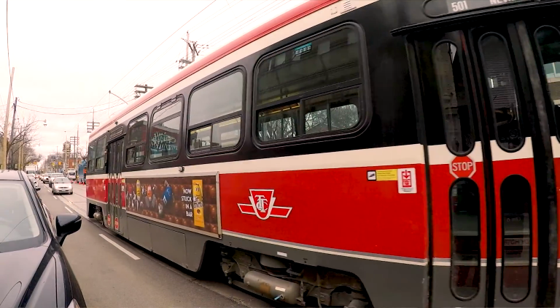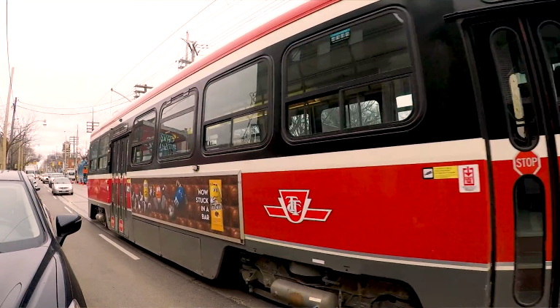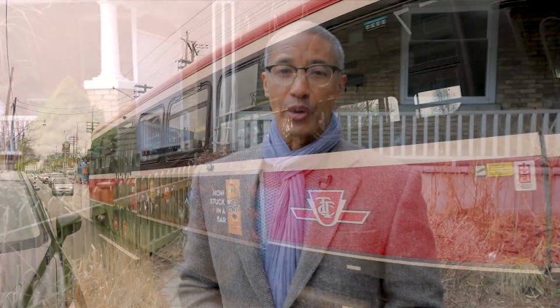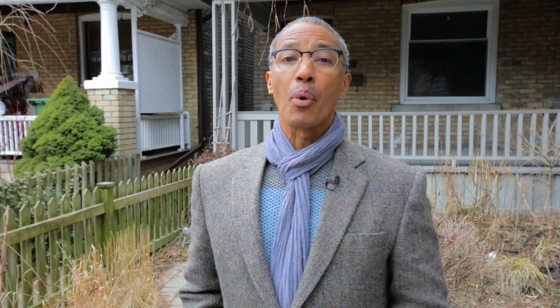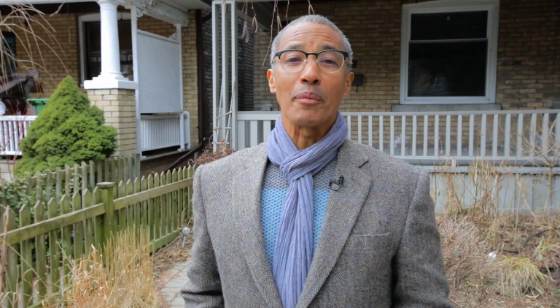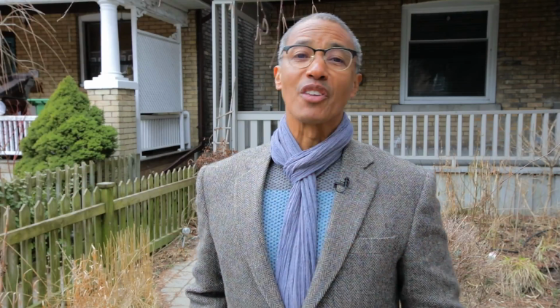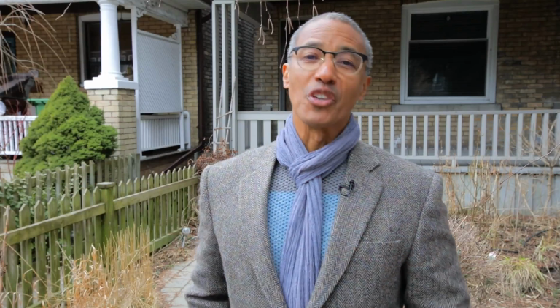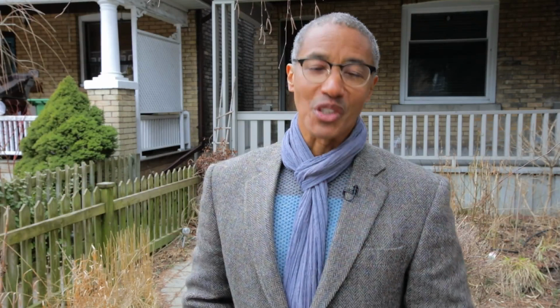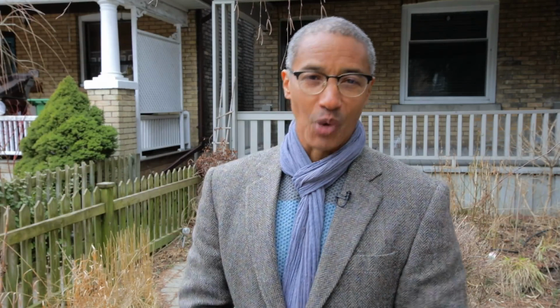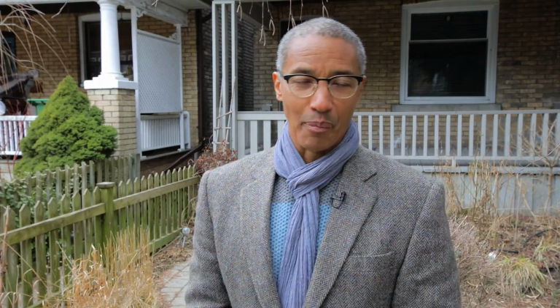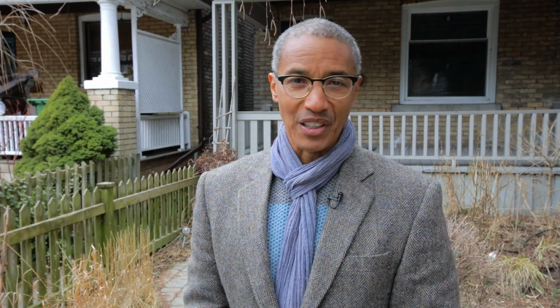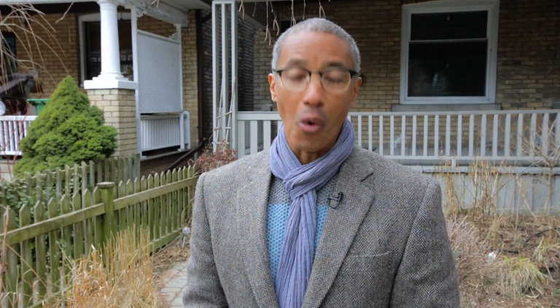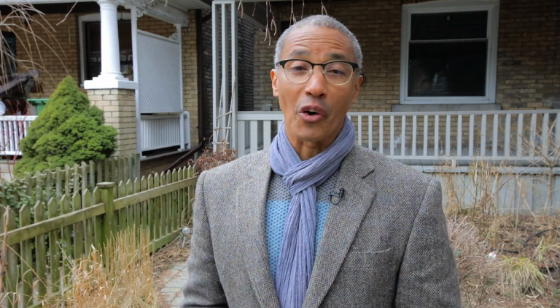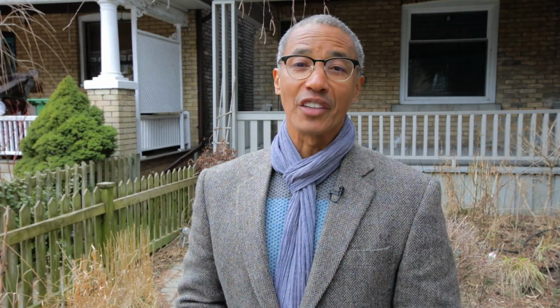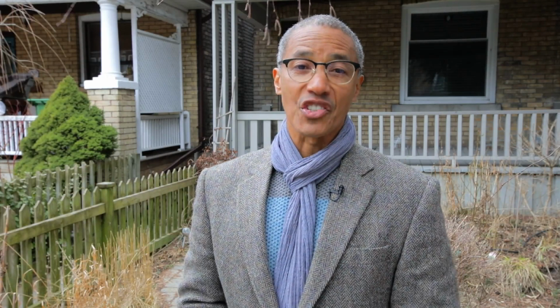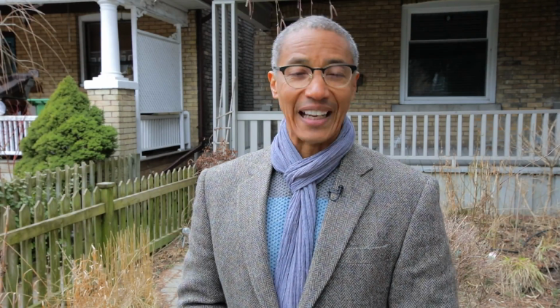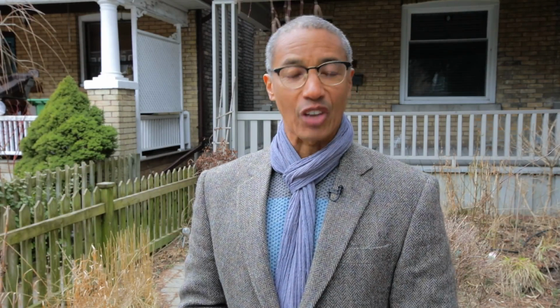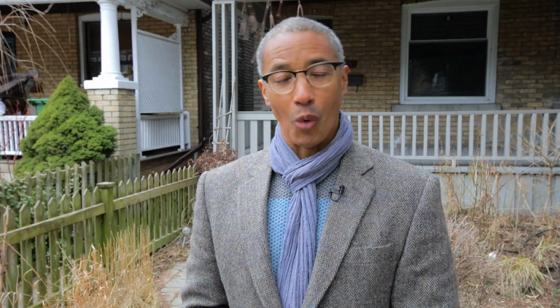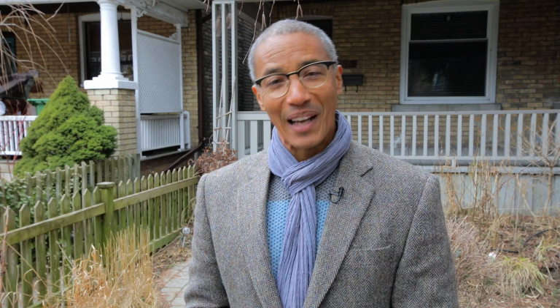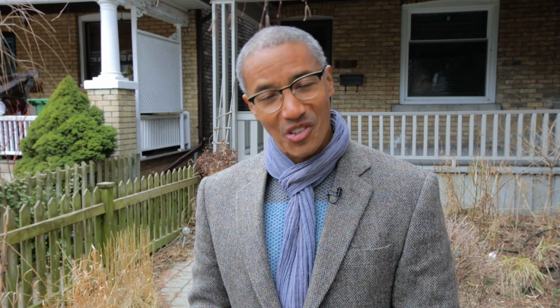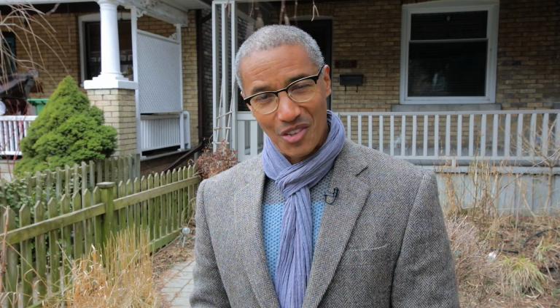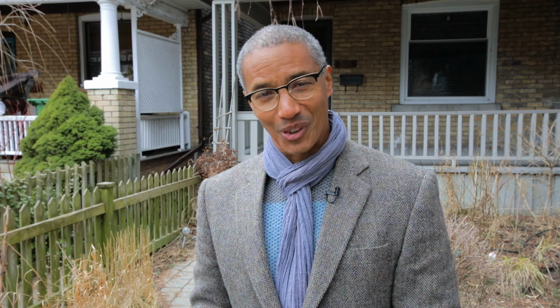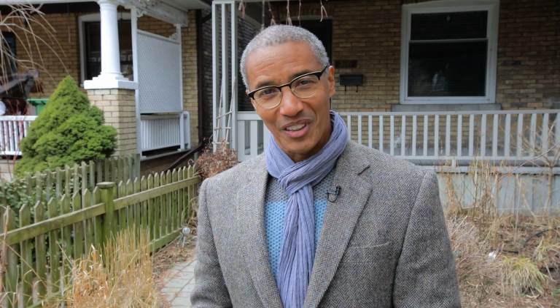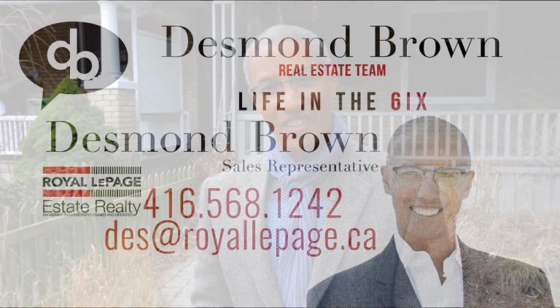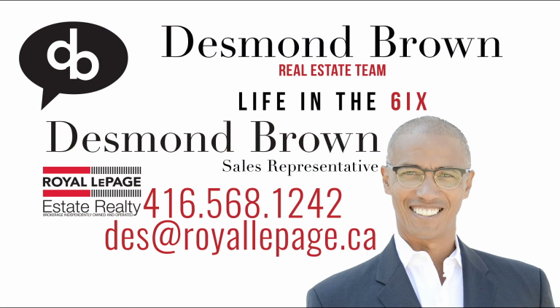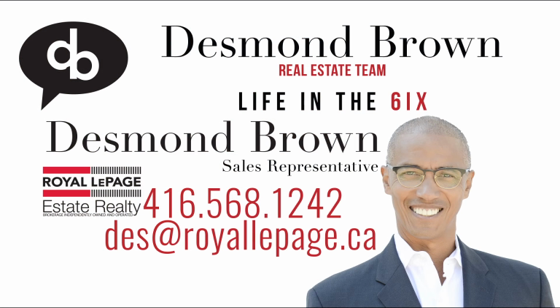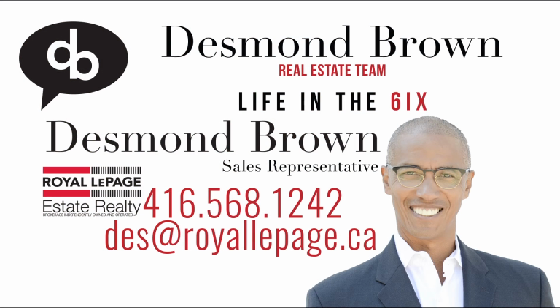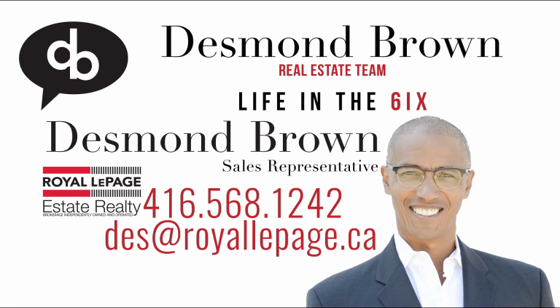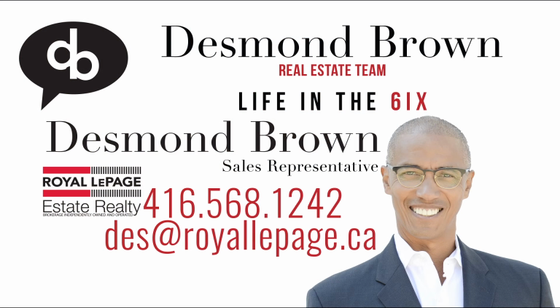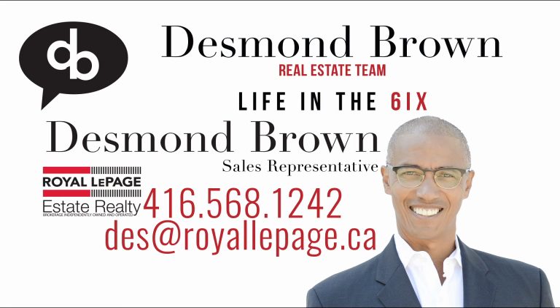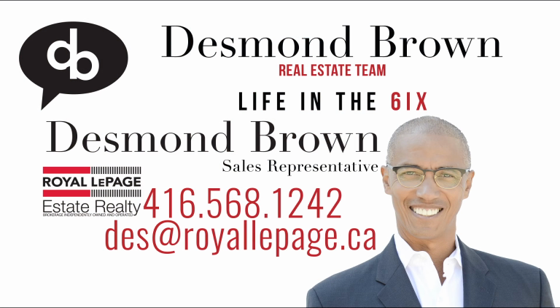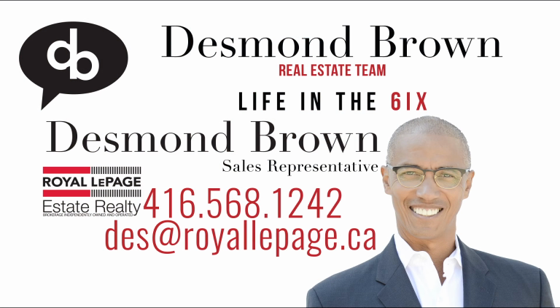For an appointment to view this property or to check out our open house schedule, feel free to get in touch.